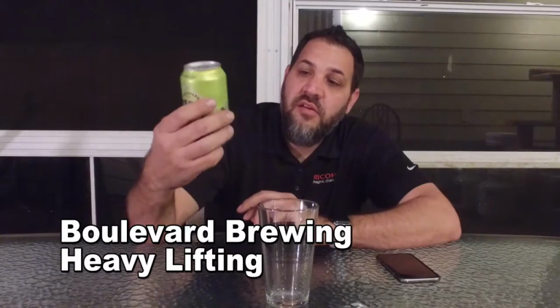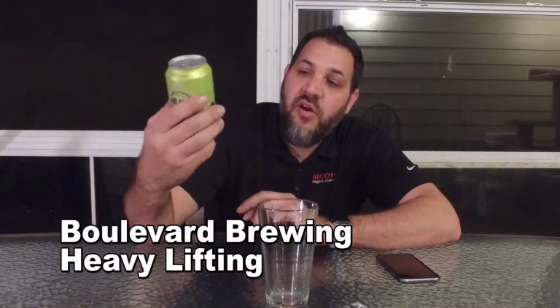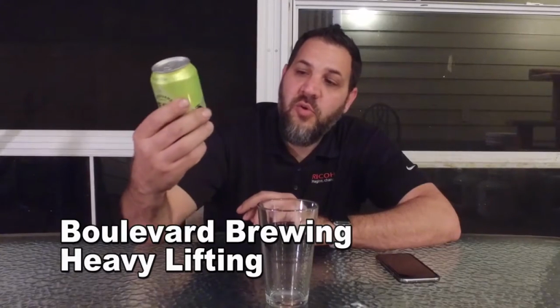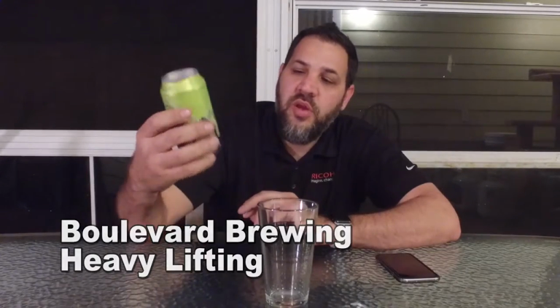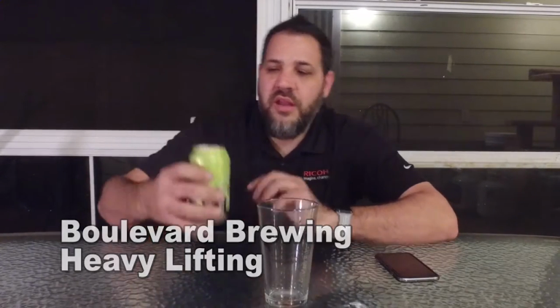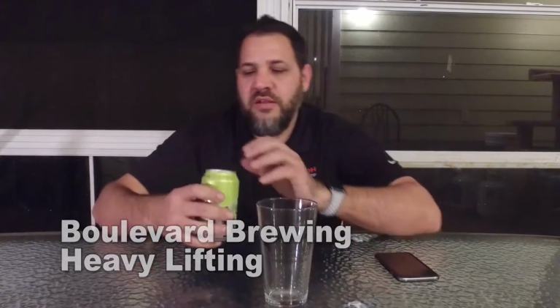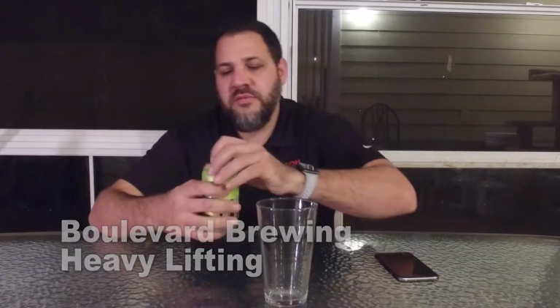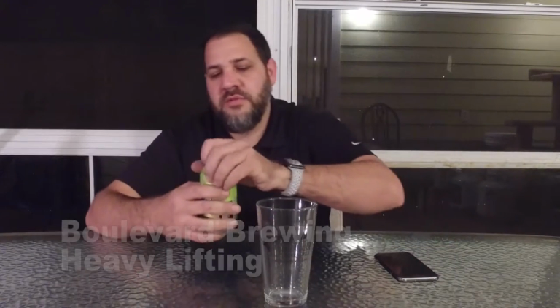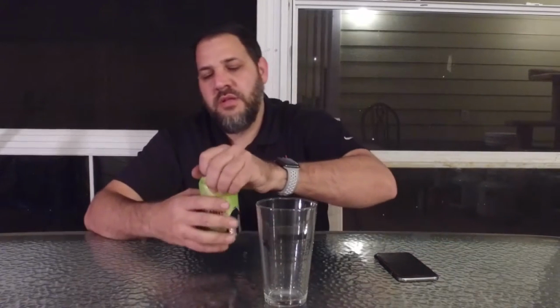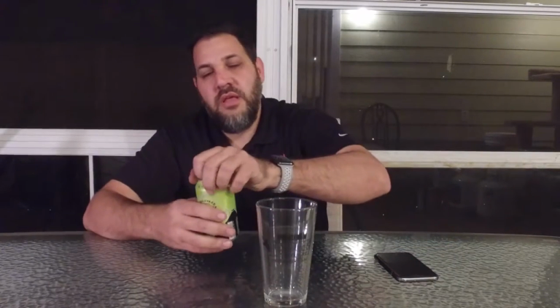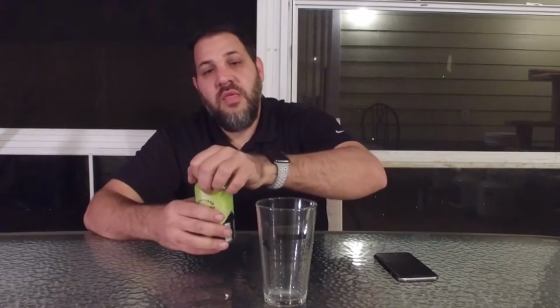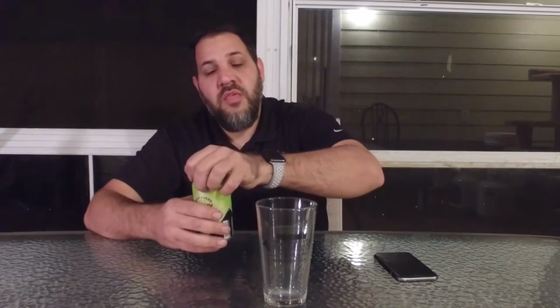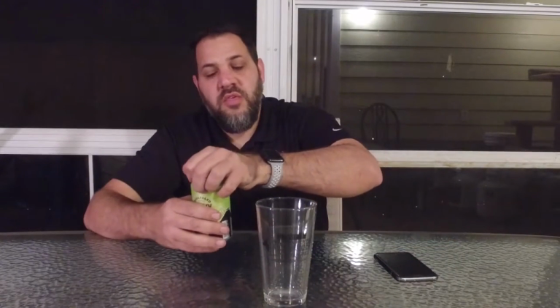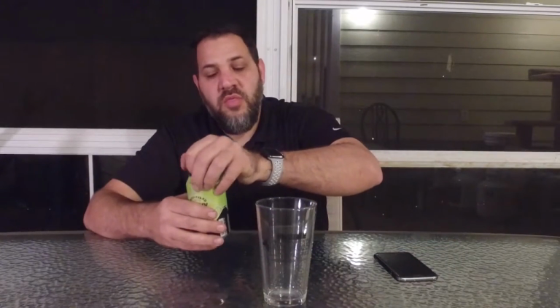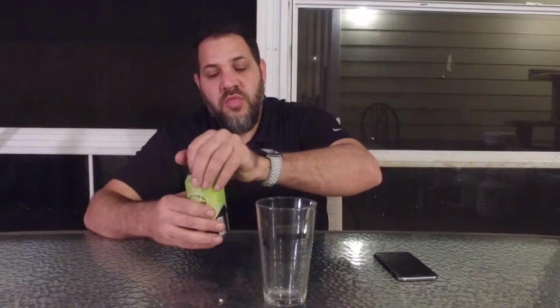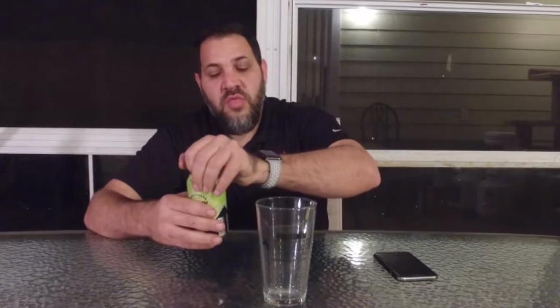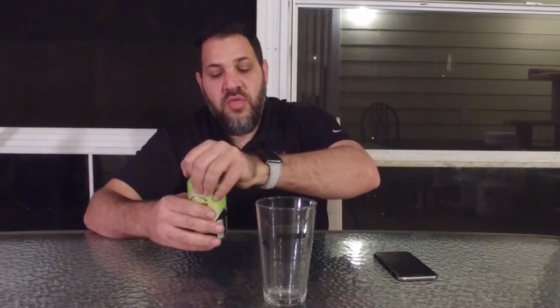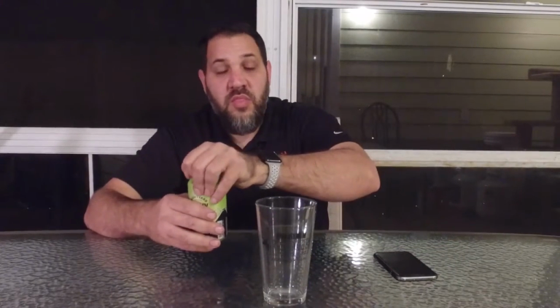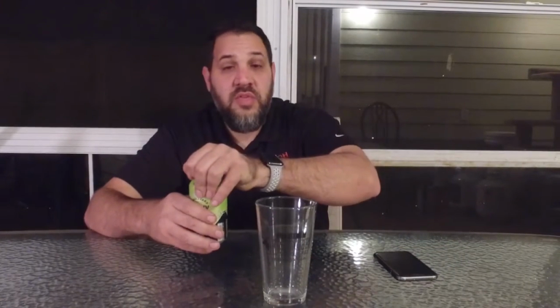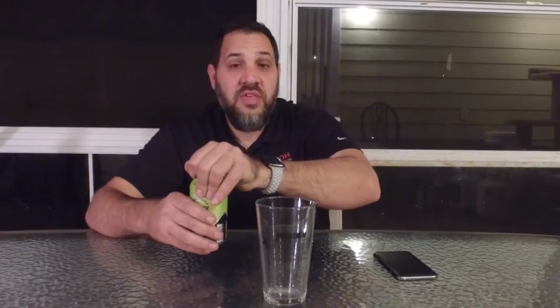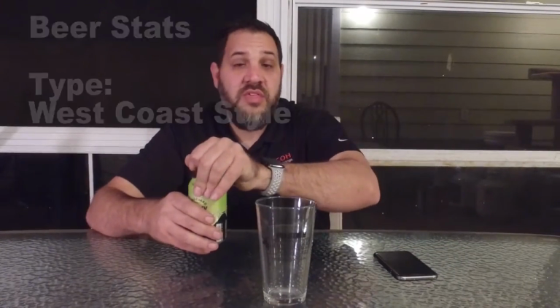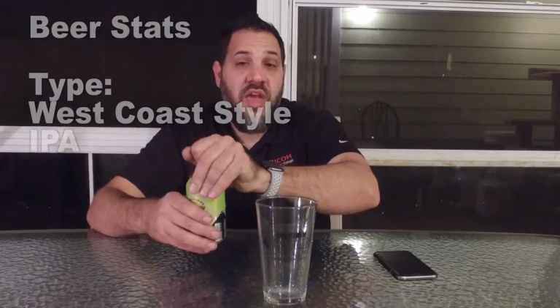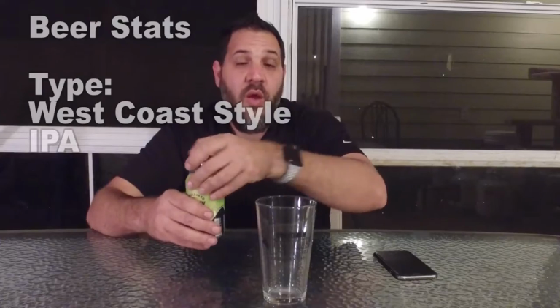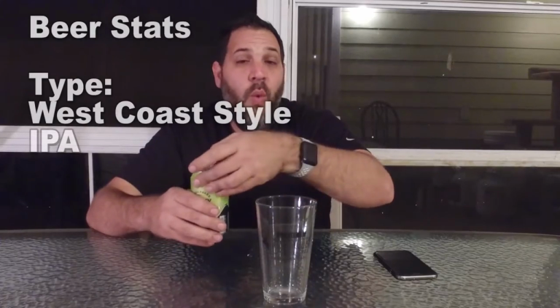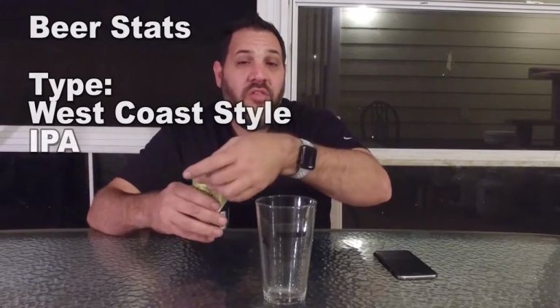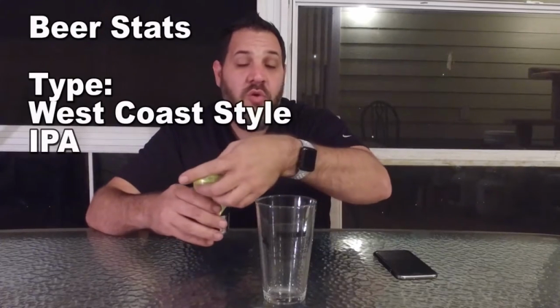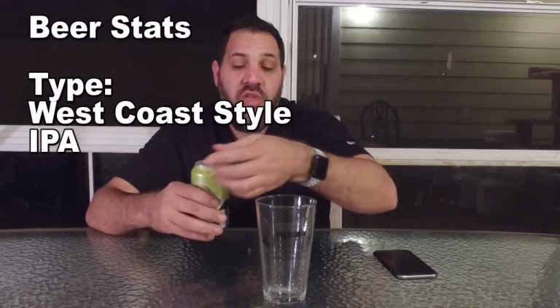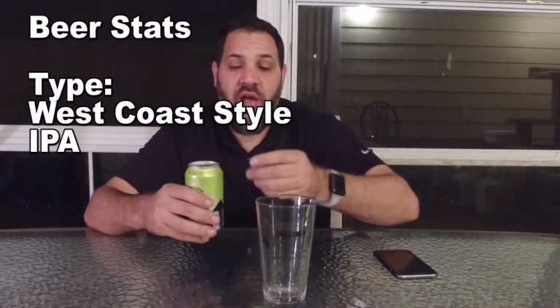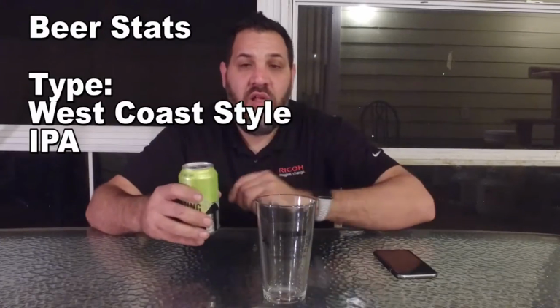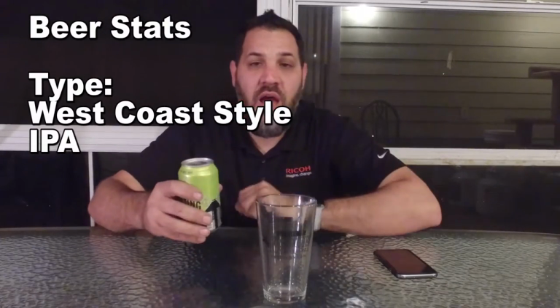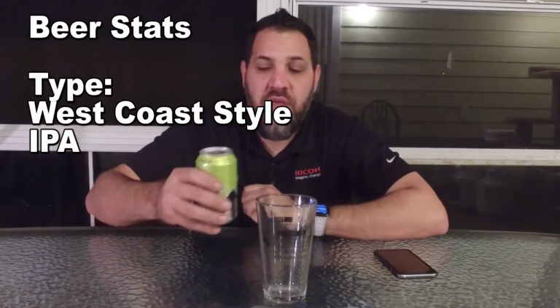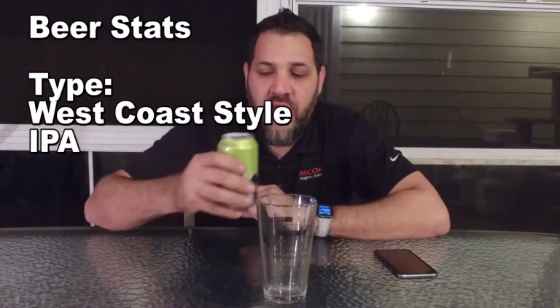Very cool can. This is a West Coast style IPA.